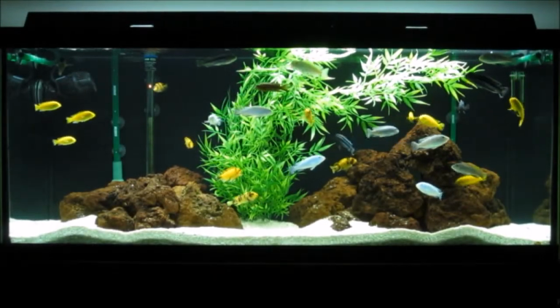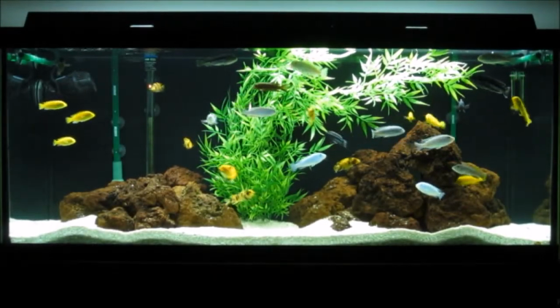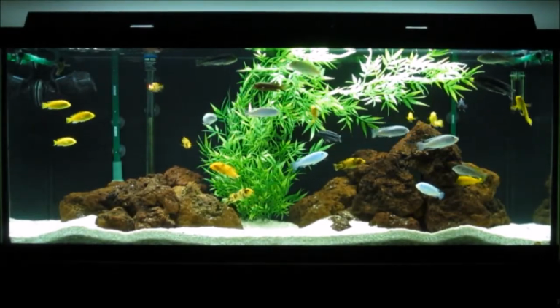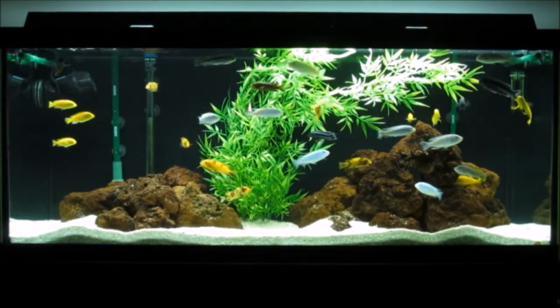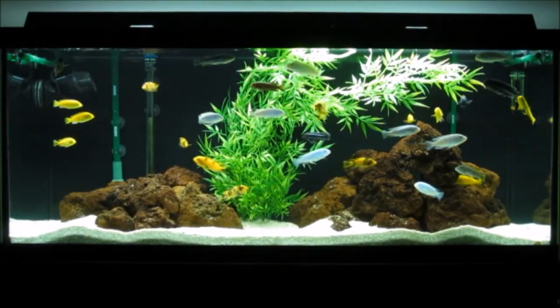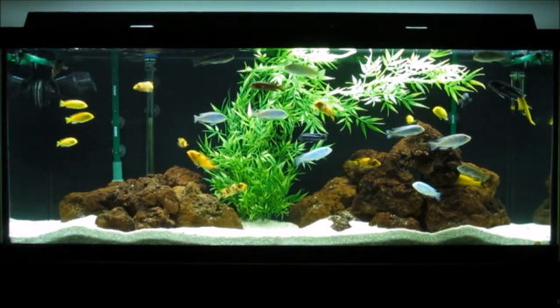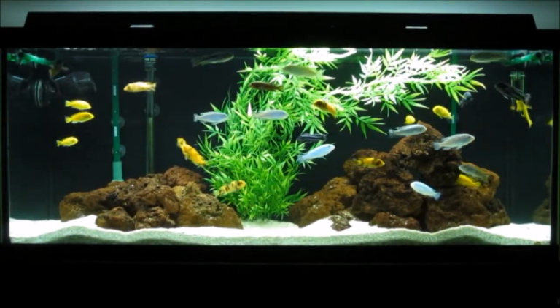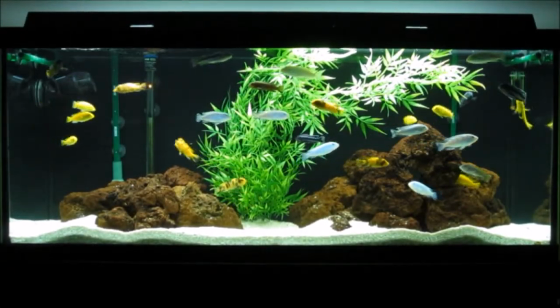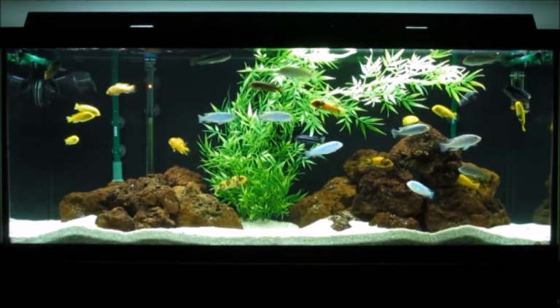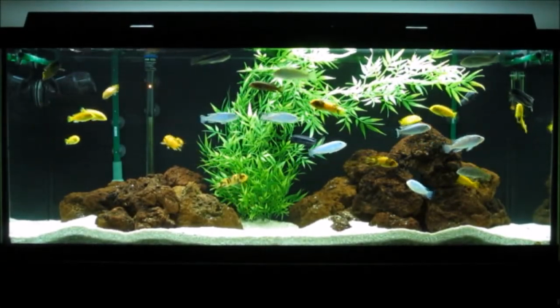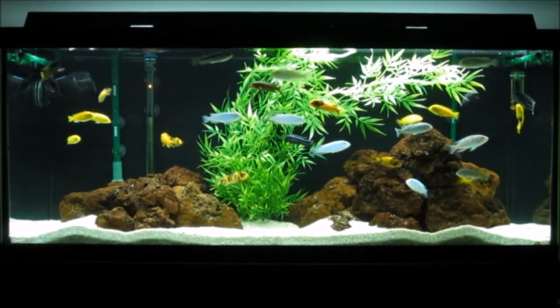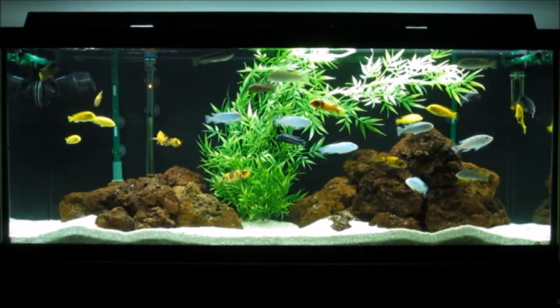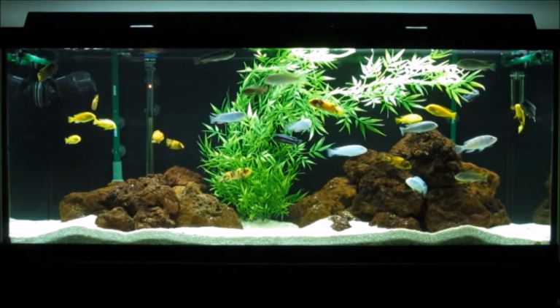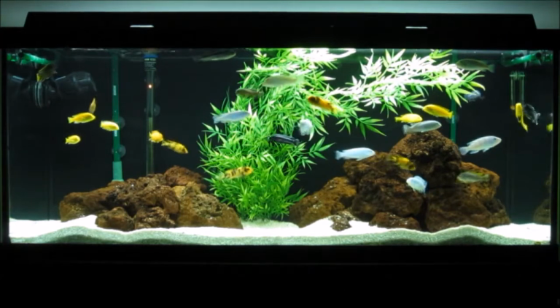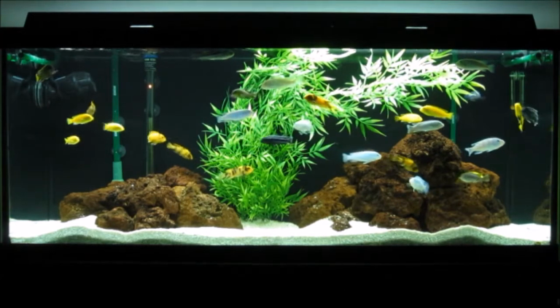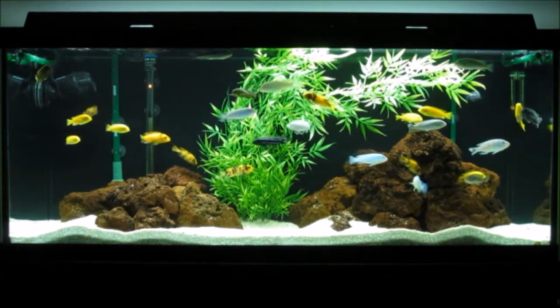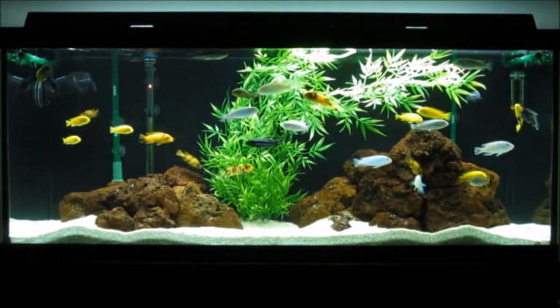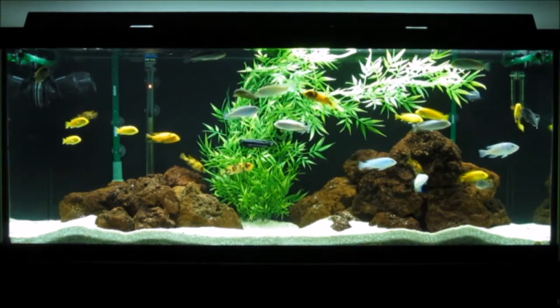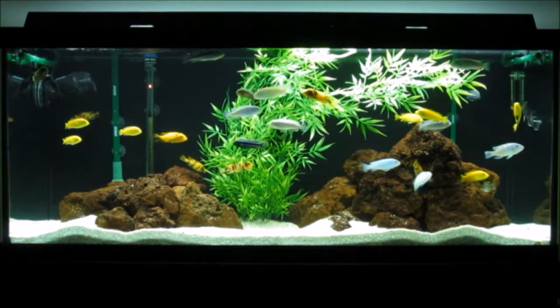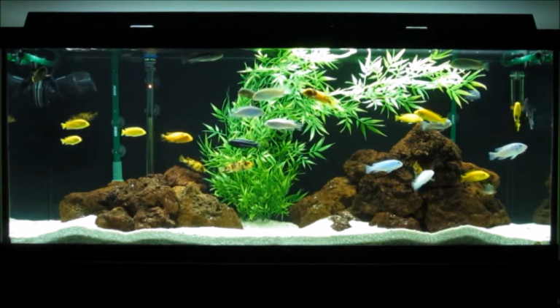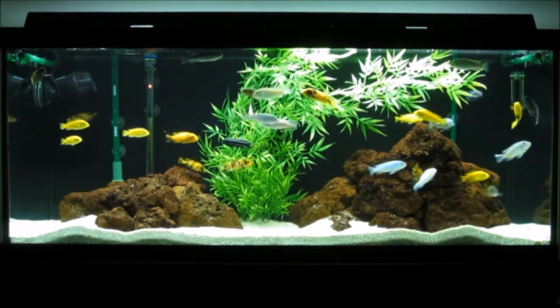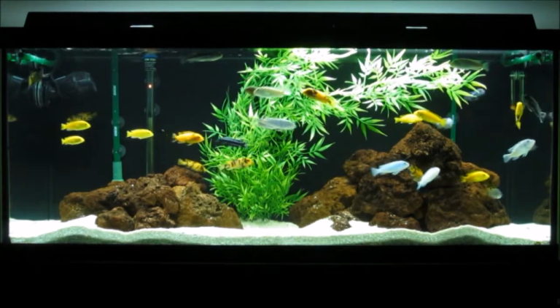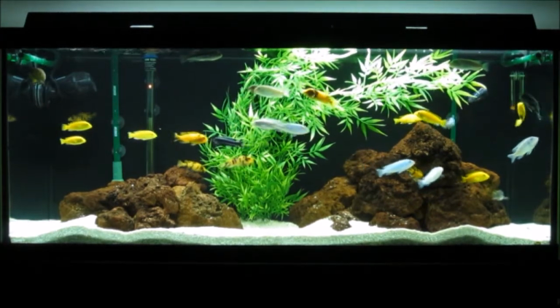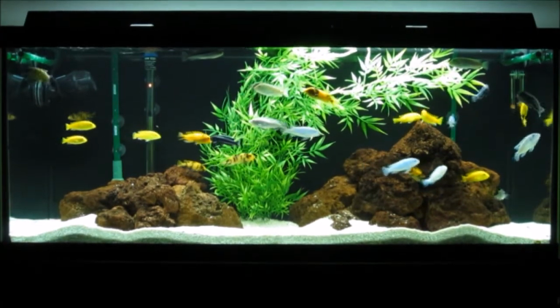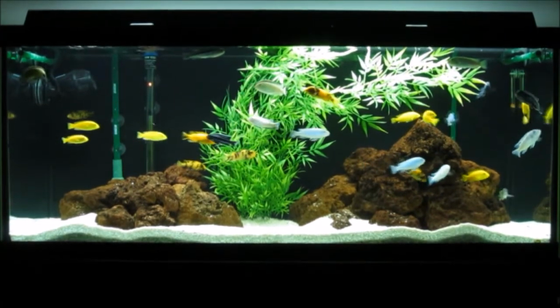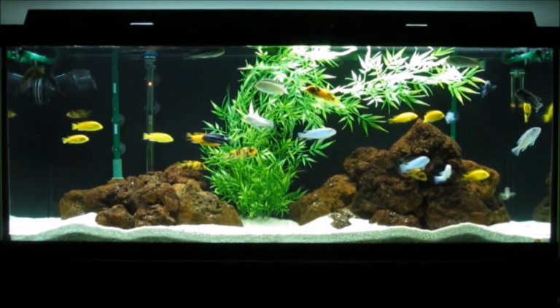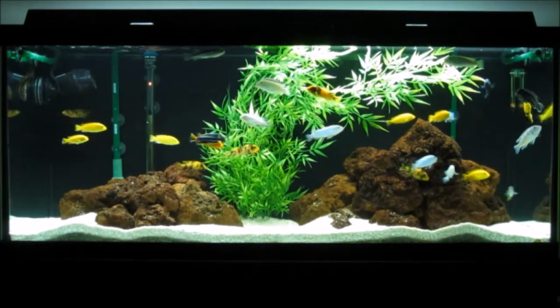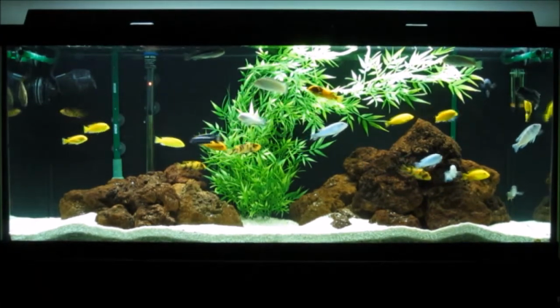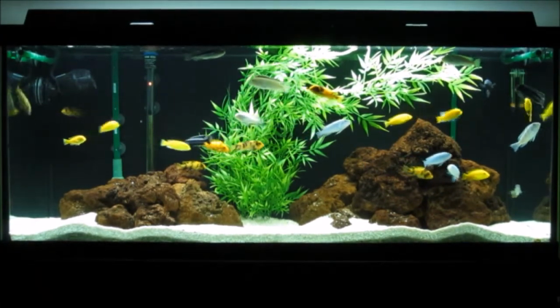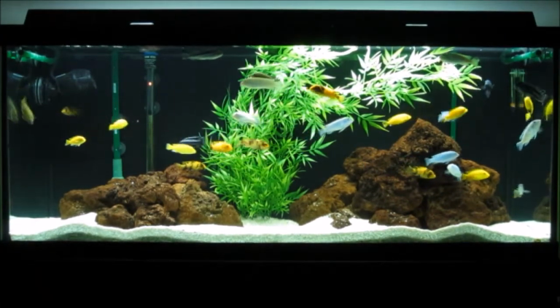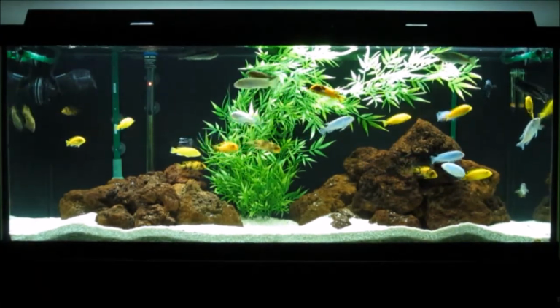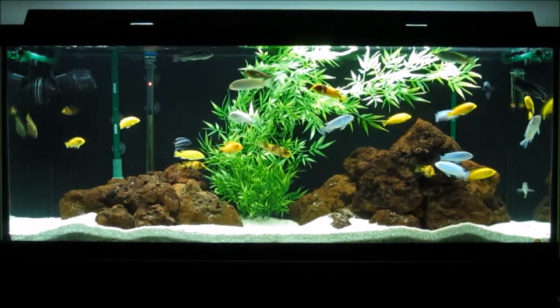Hey guys, thought I'd show you what's been going on with the 75. I recently made a few changes to this tank.